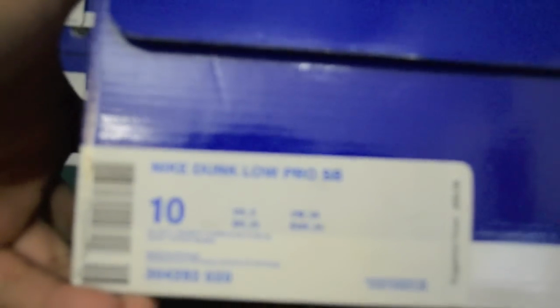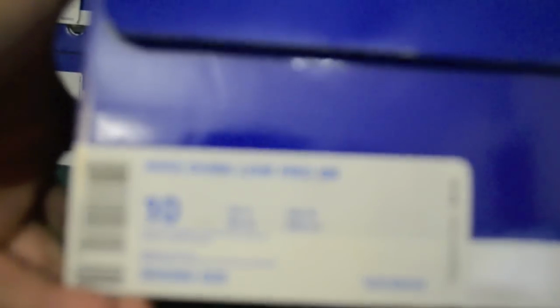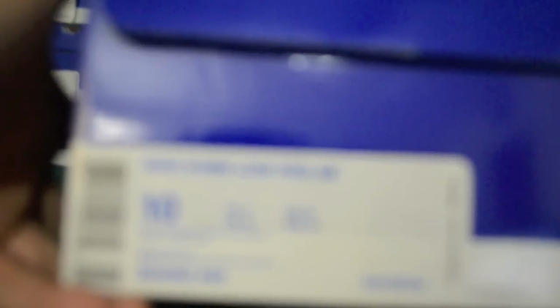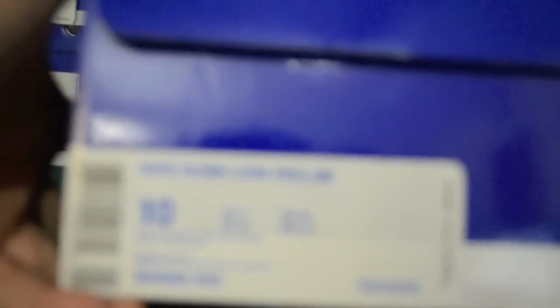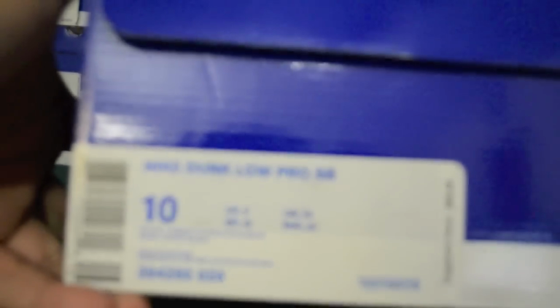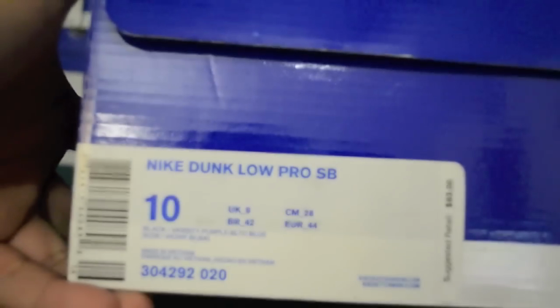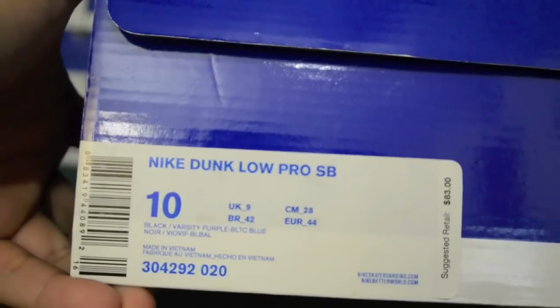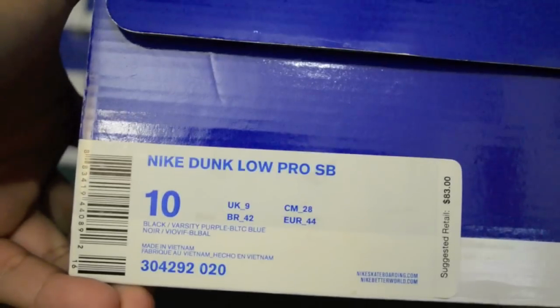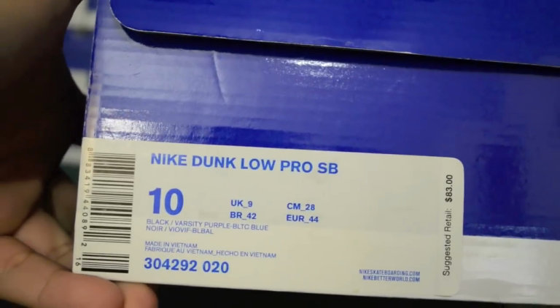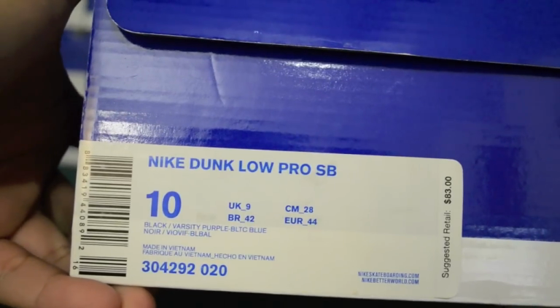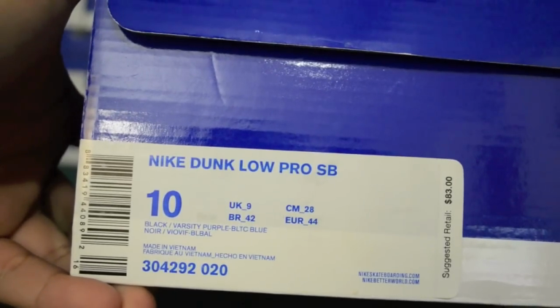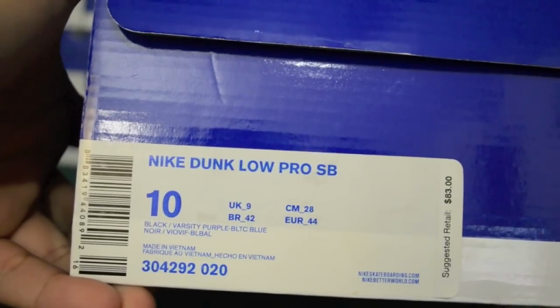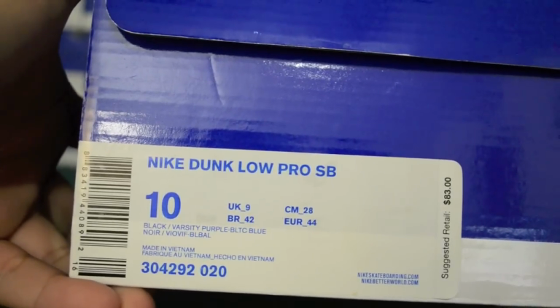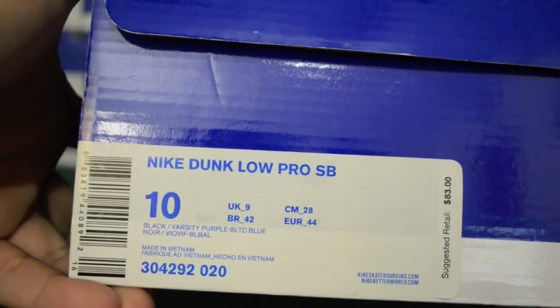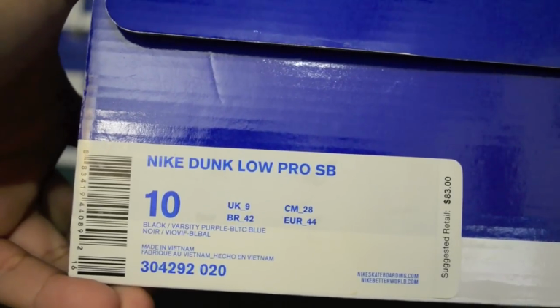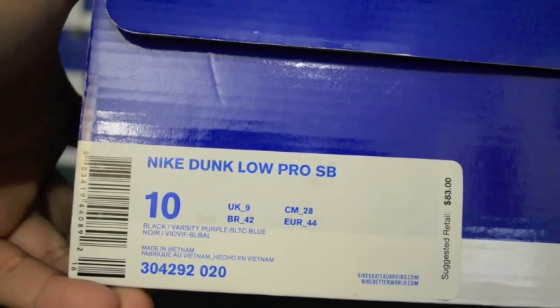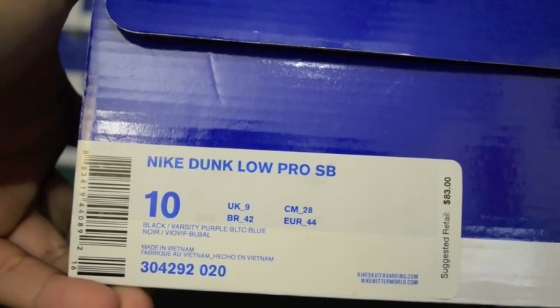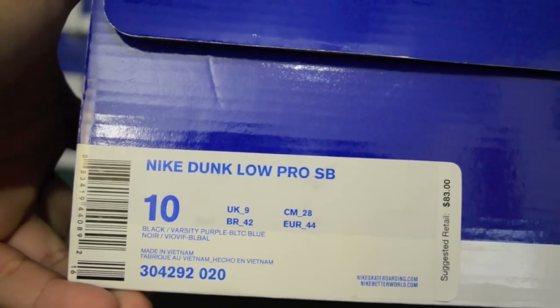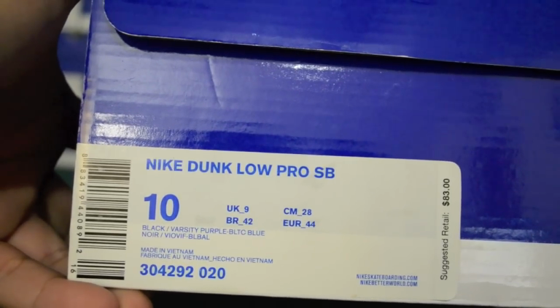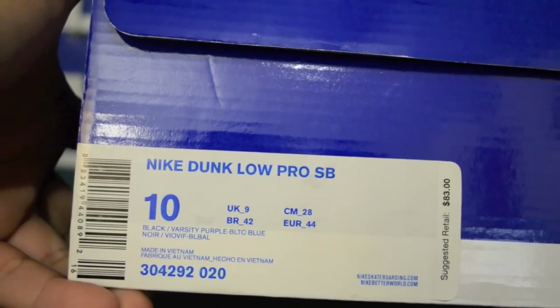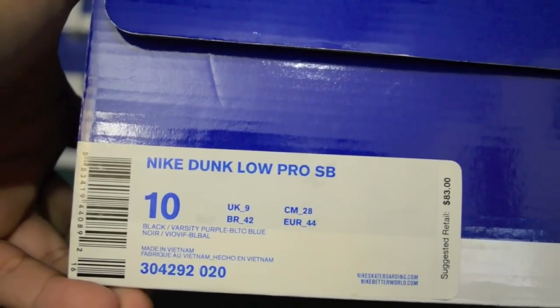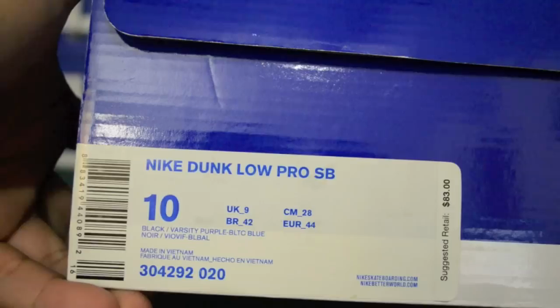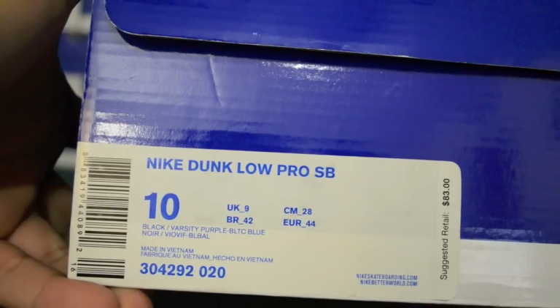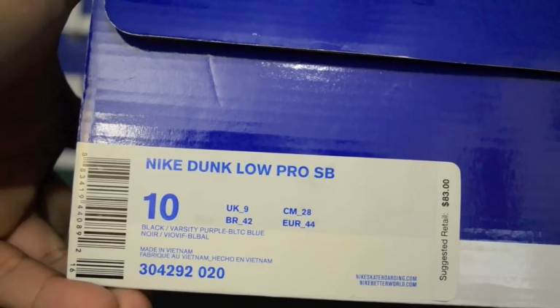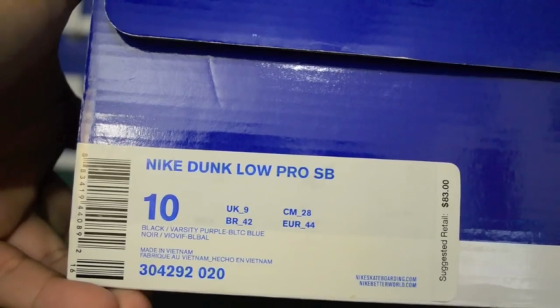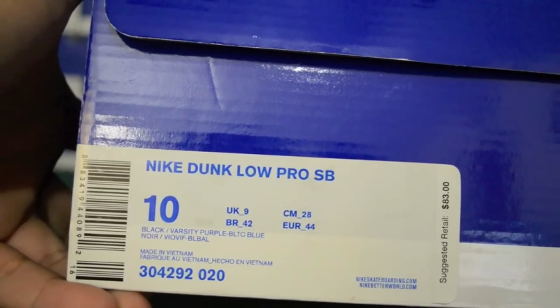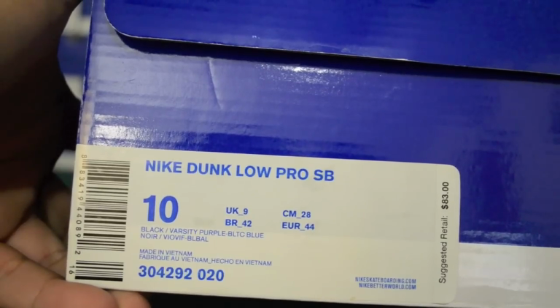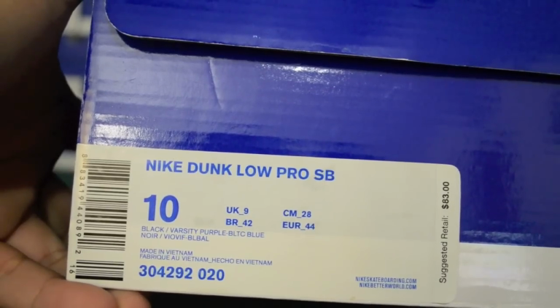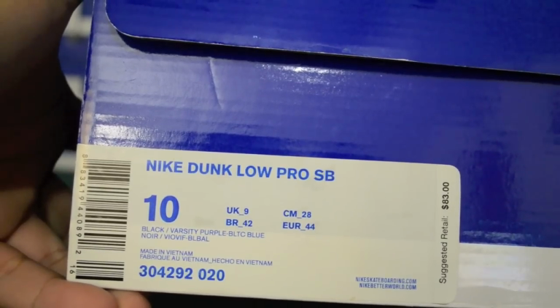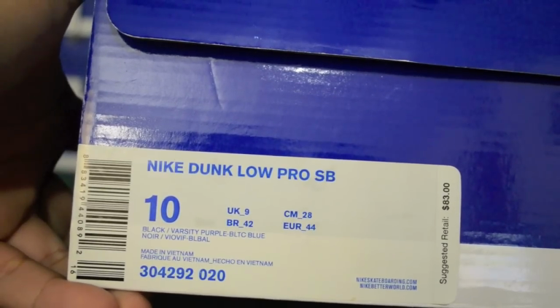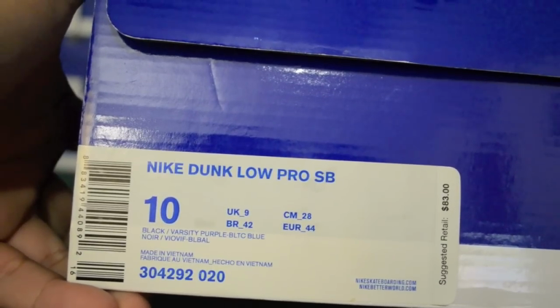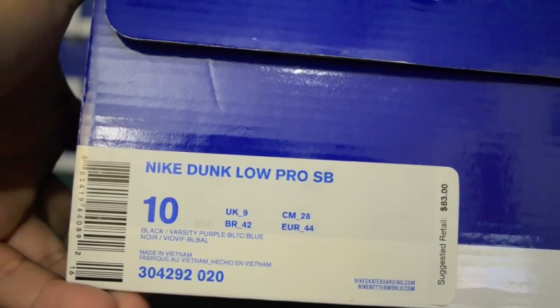Nike Dunk Low Pro SB, colors black, varsity purple and Baltic Blue.